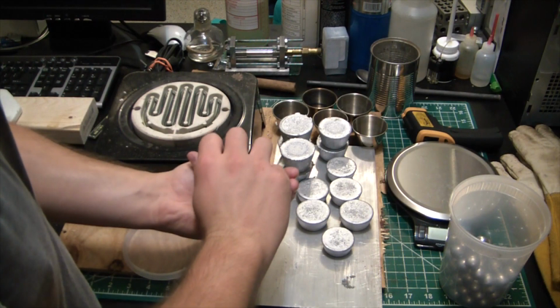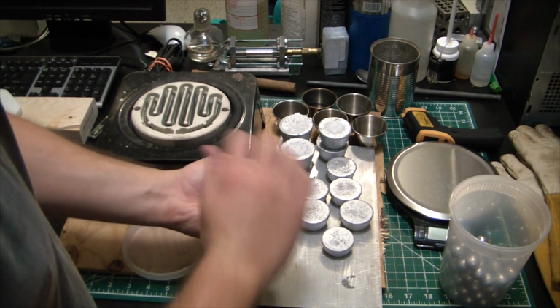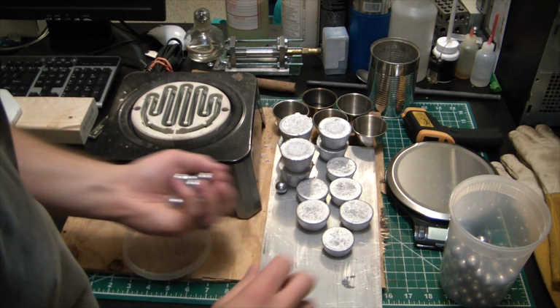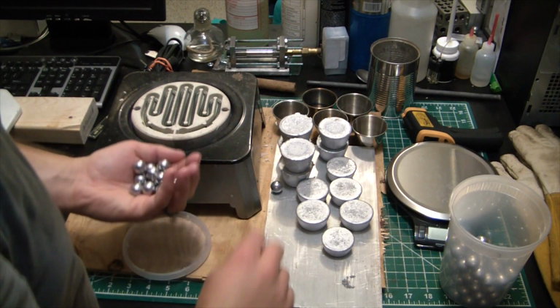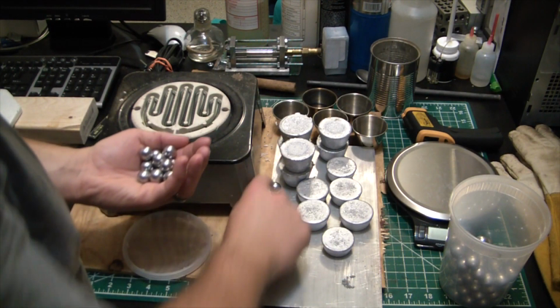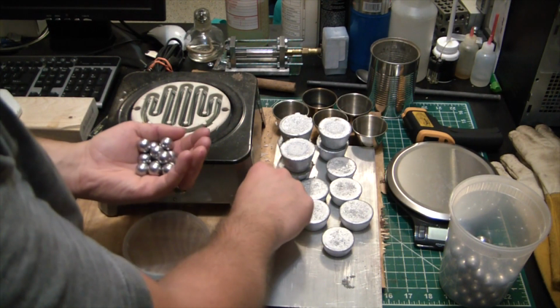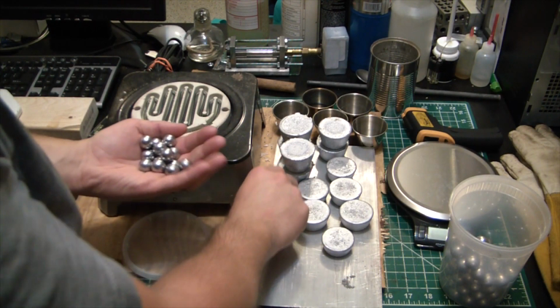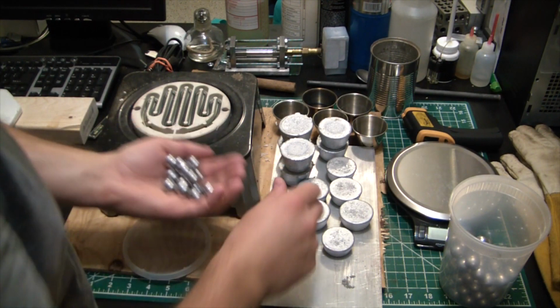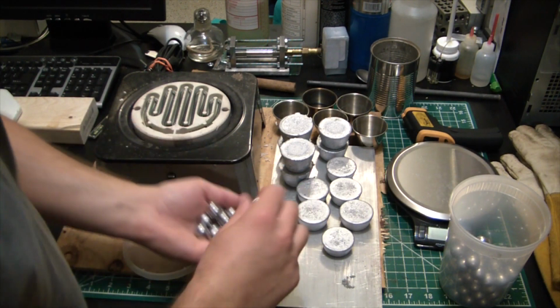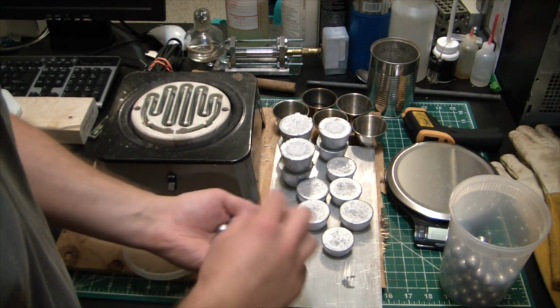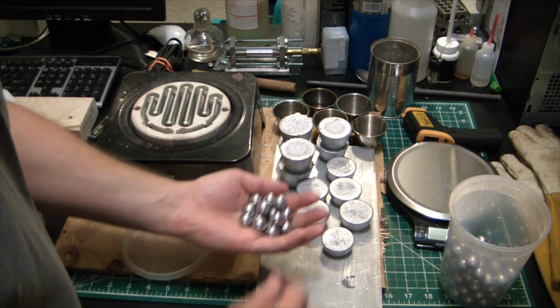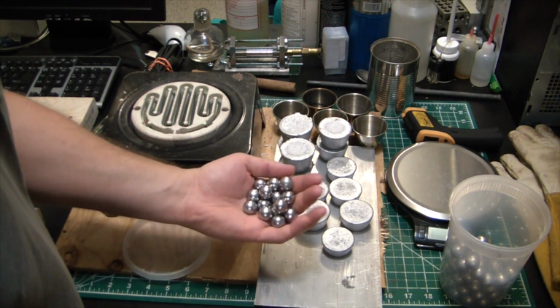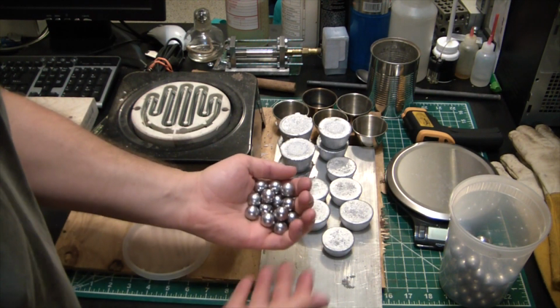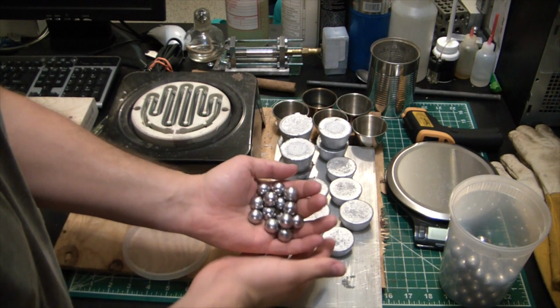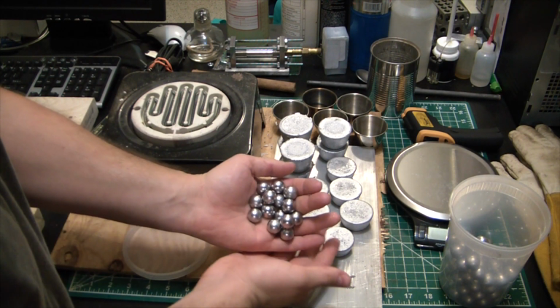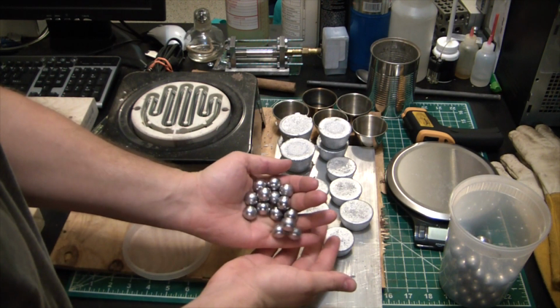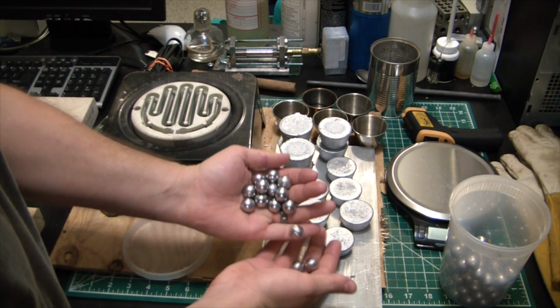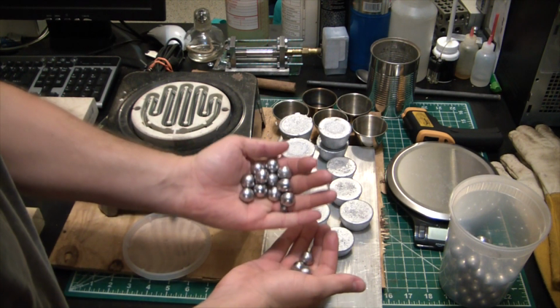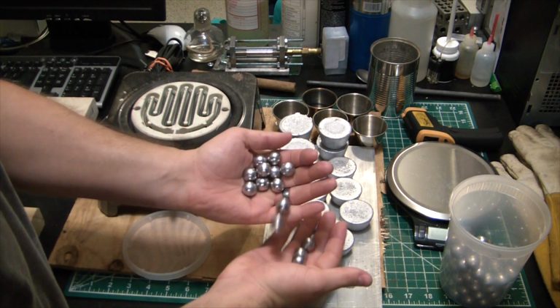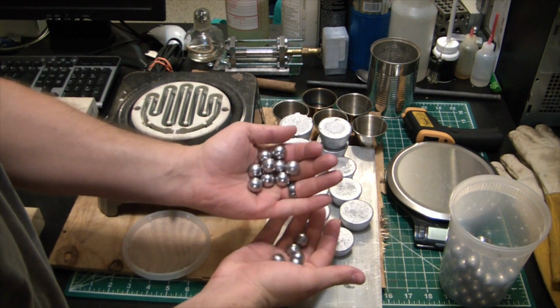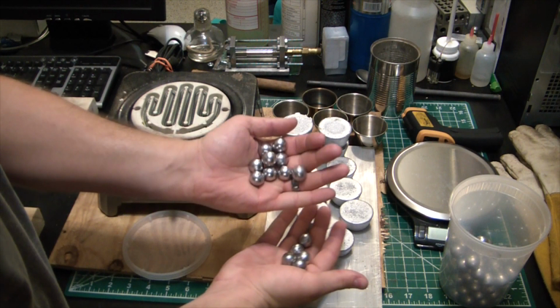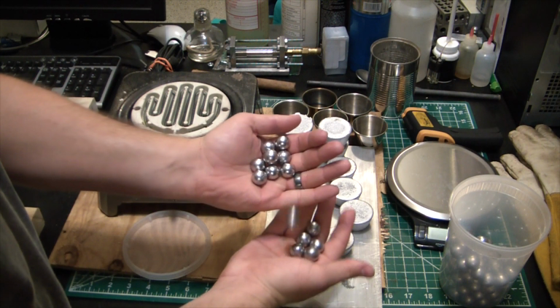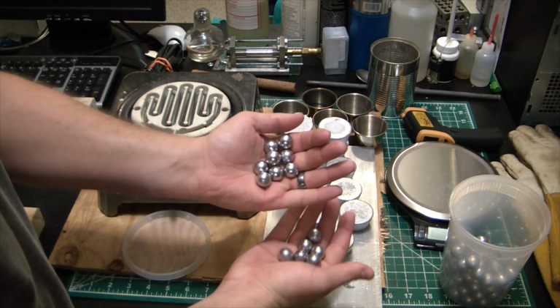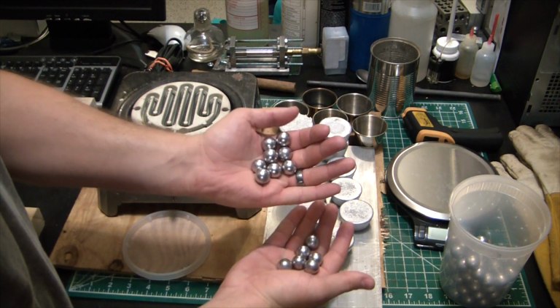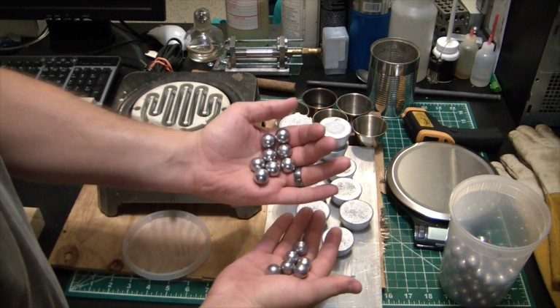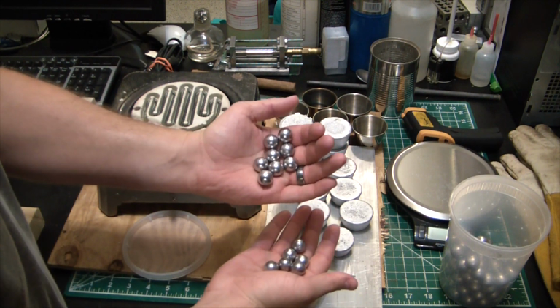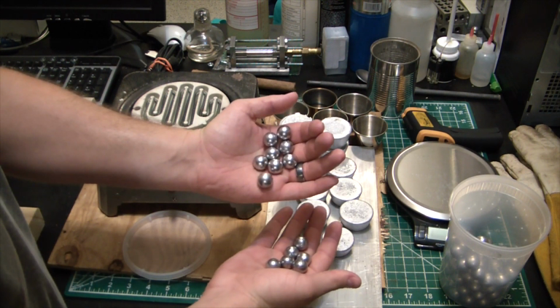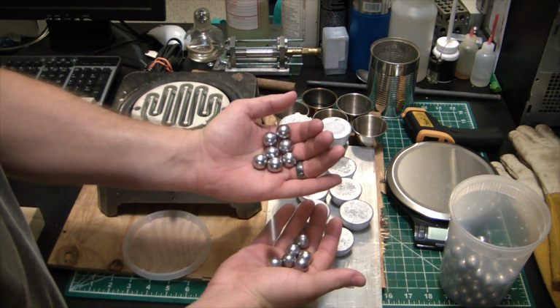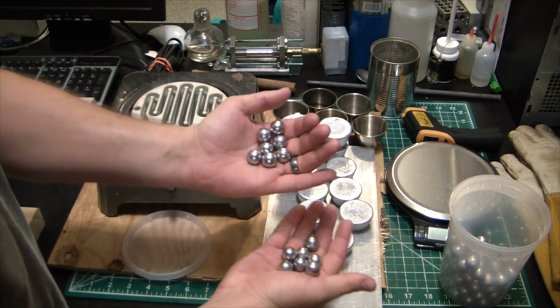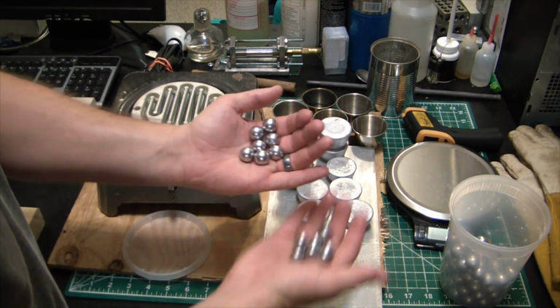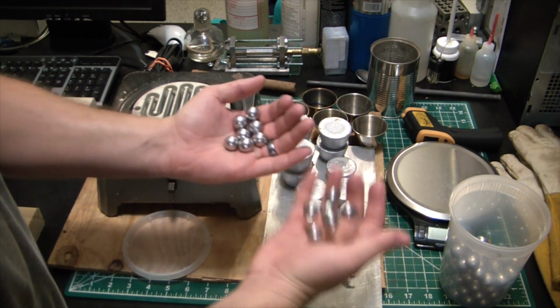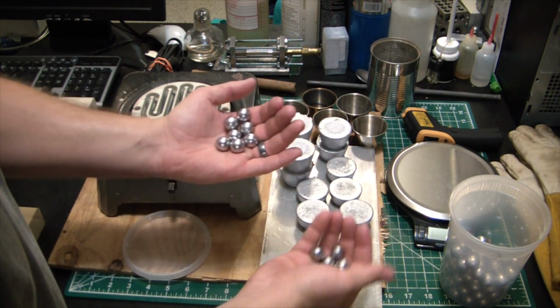Something about heavy balls in the hand.